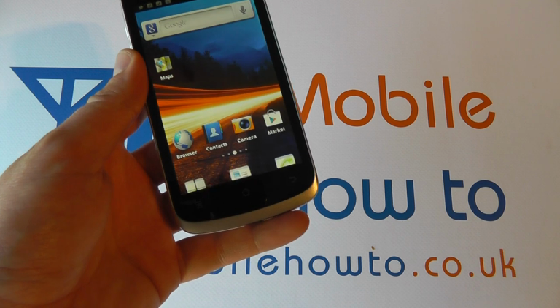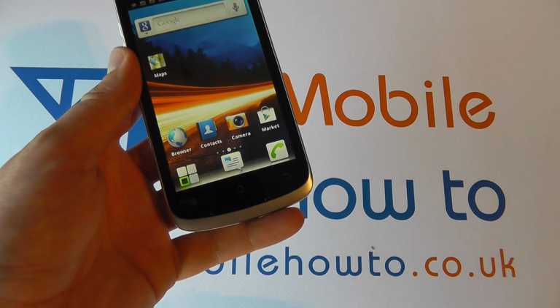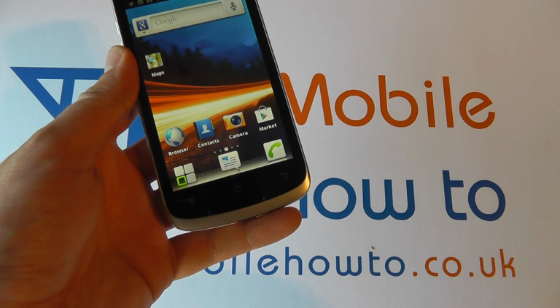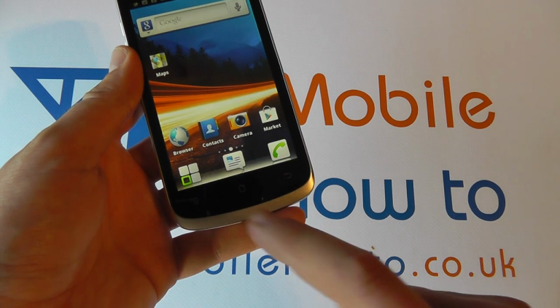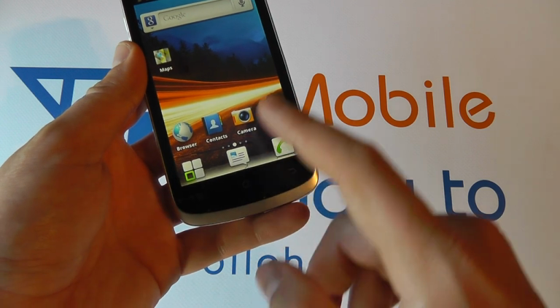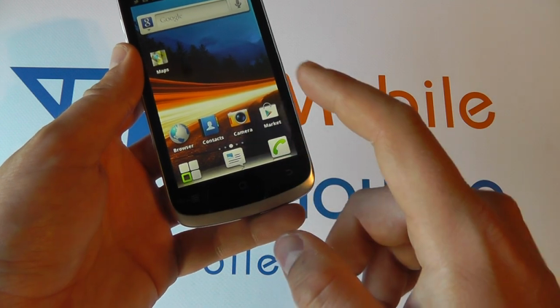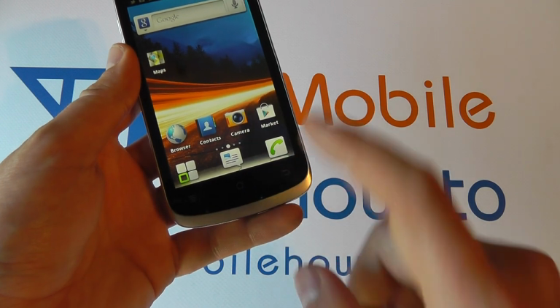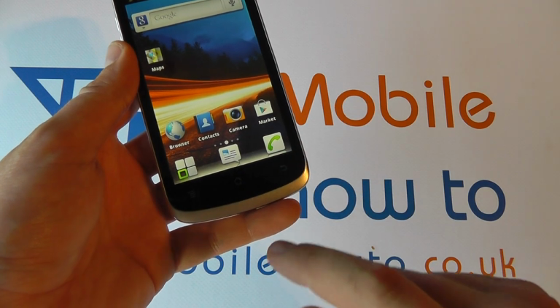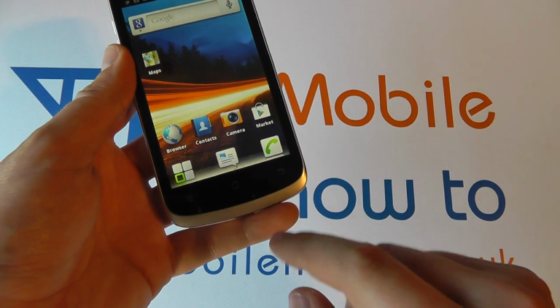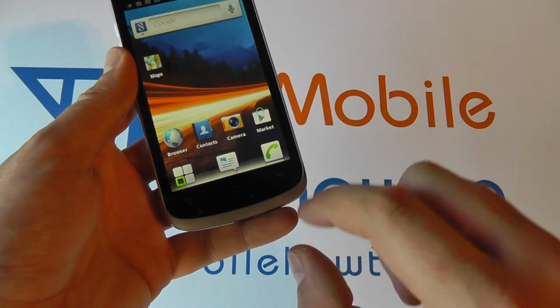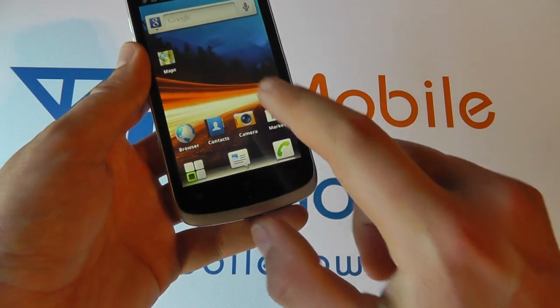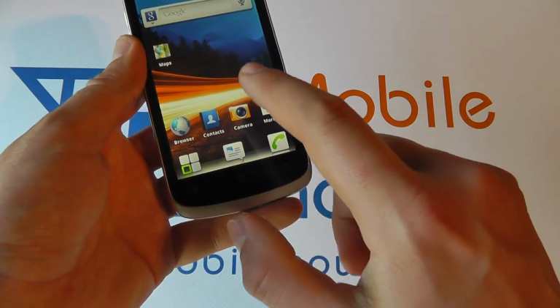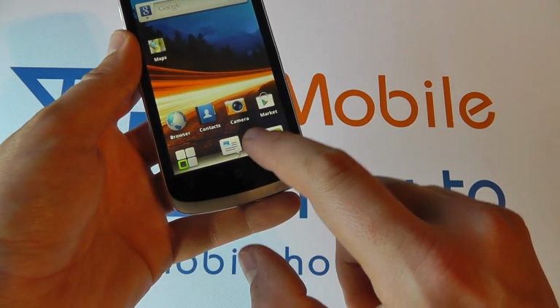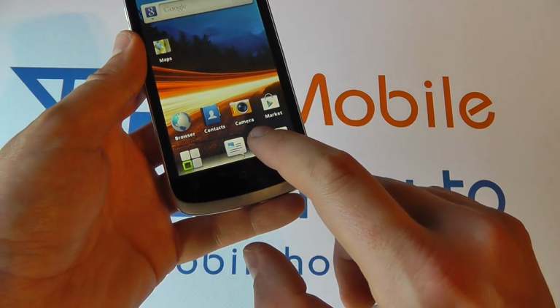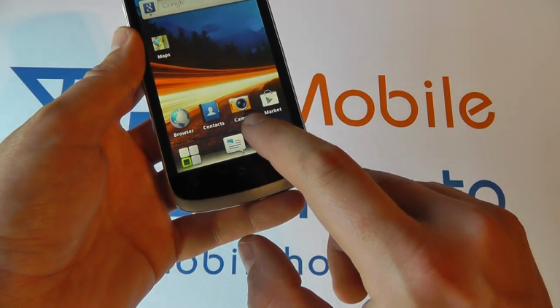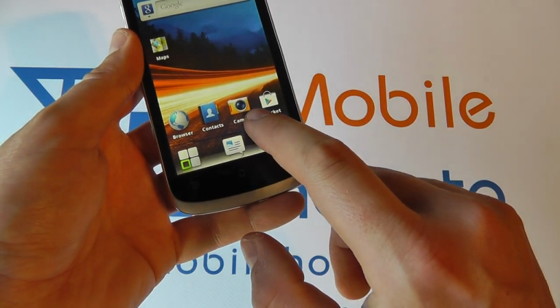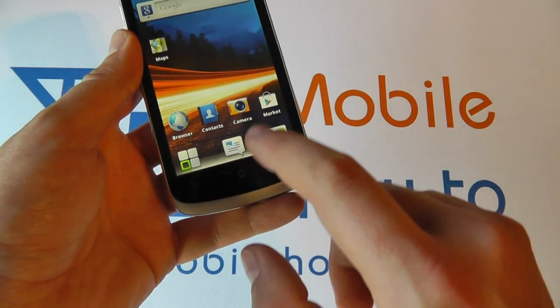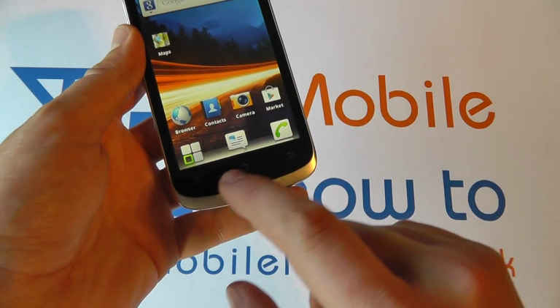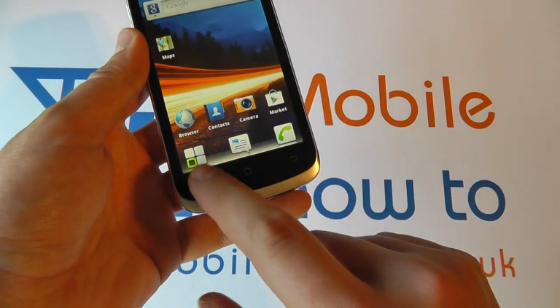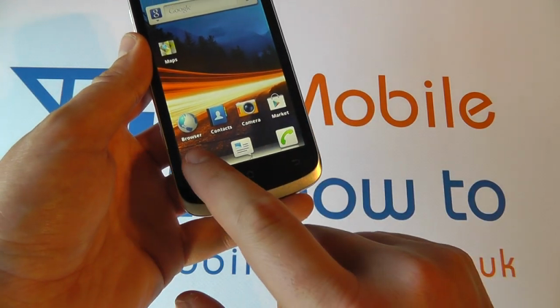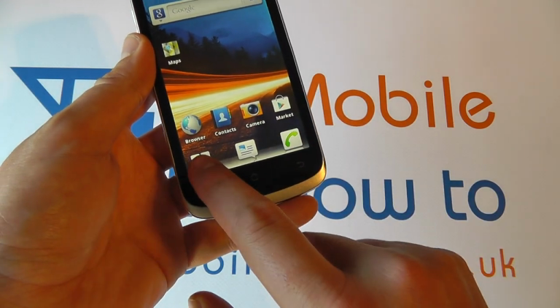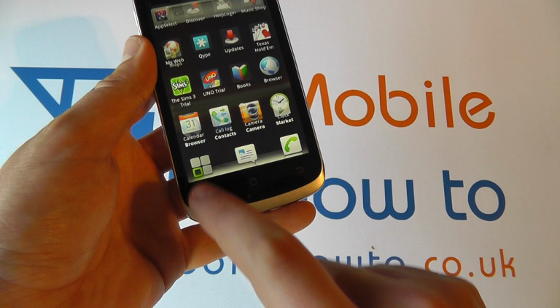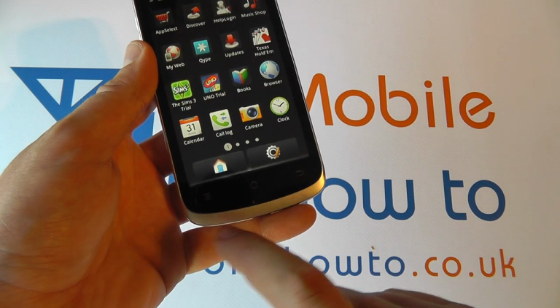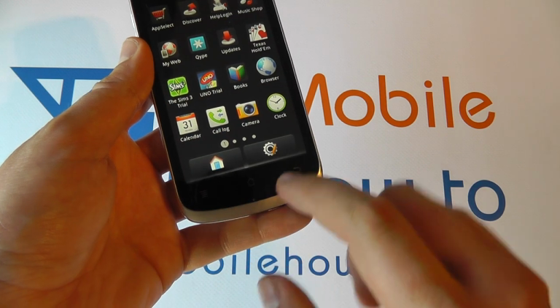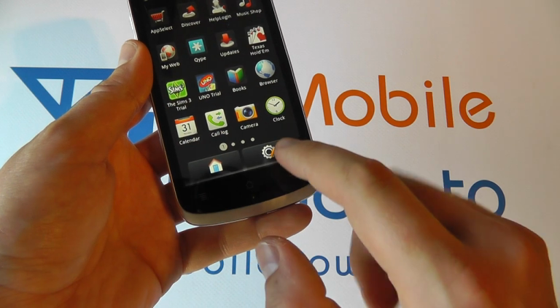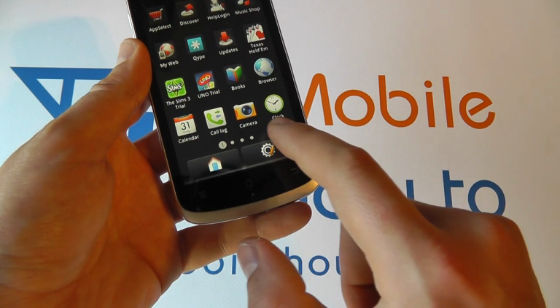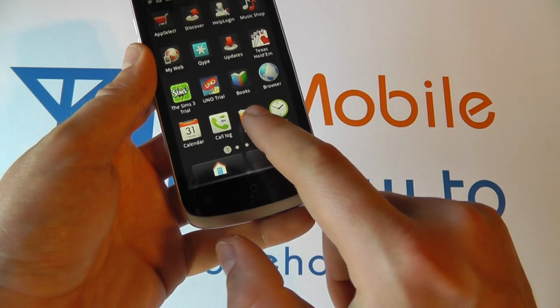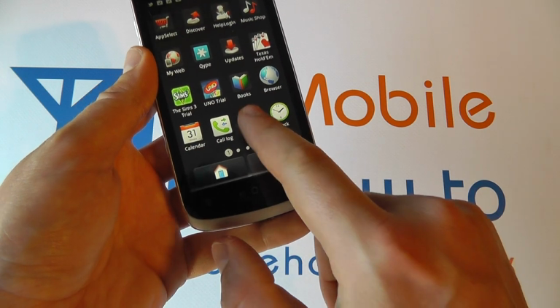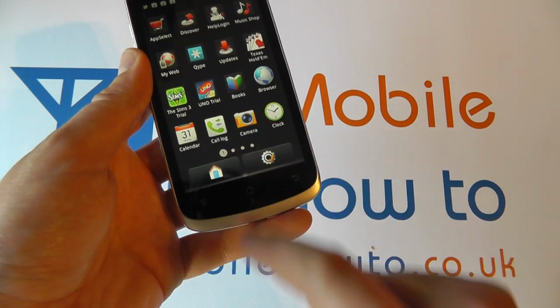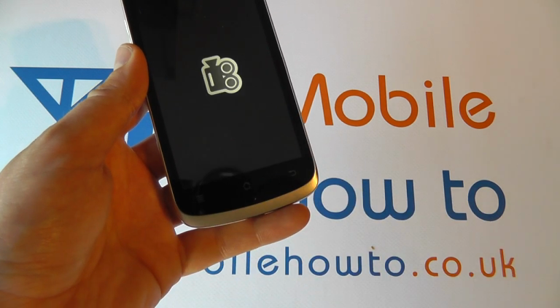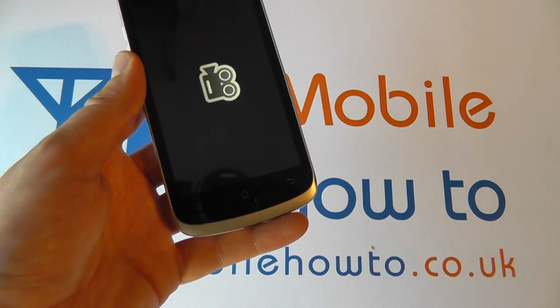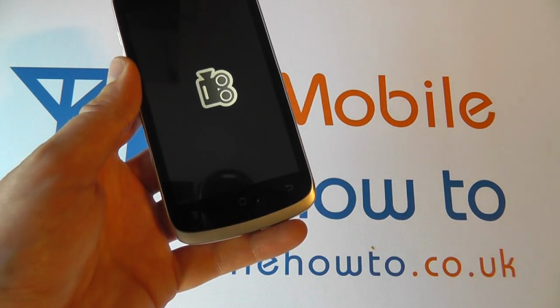However, if you're at your home screen and you don't have a shortcut to the camera on your home screen, go into the applications tray and go to camera.